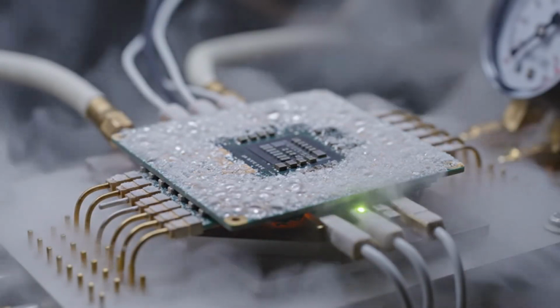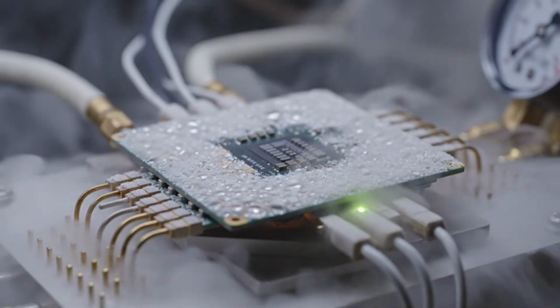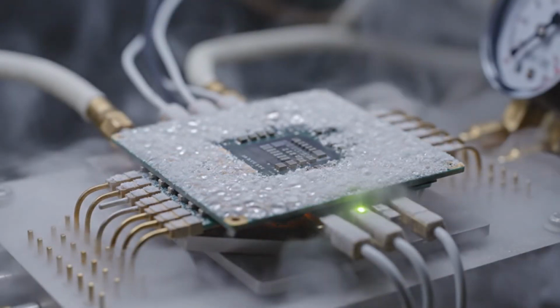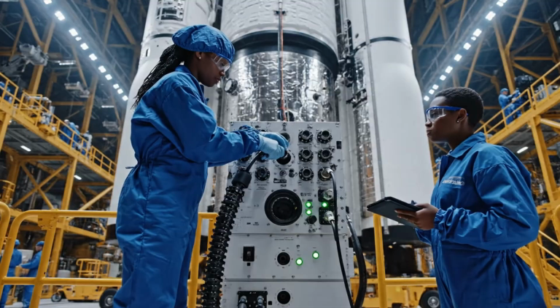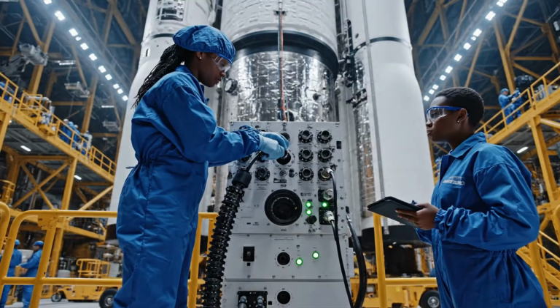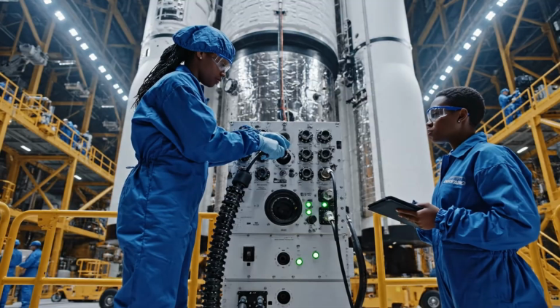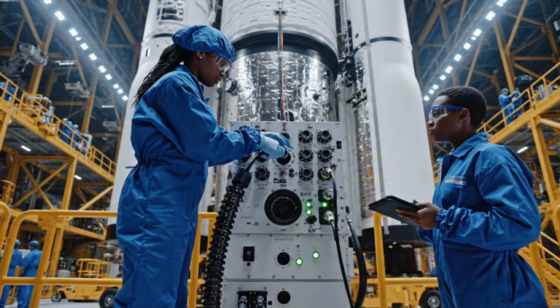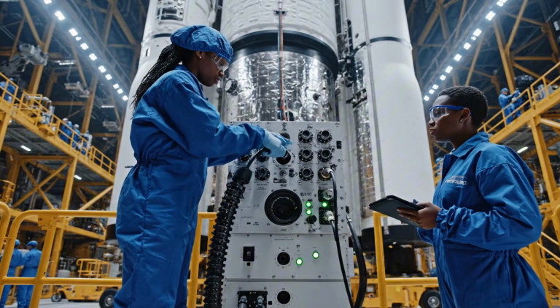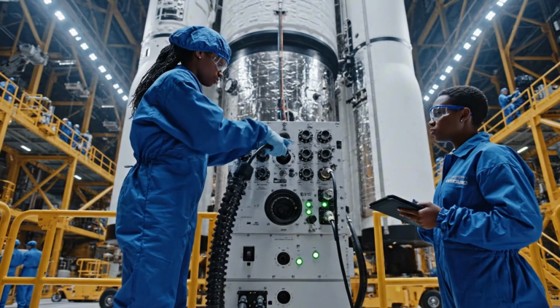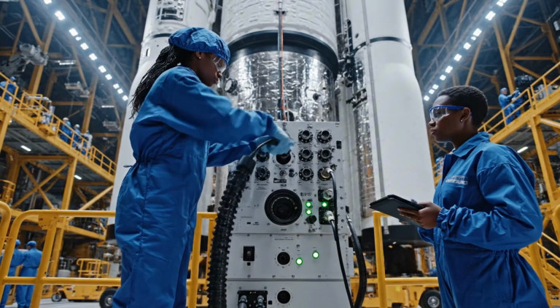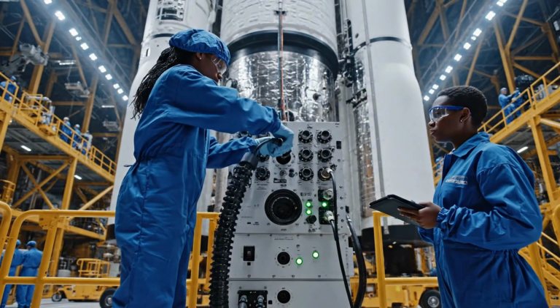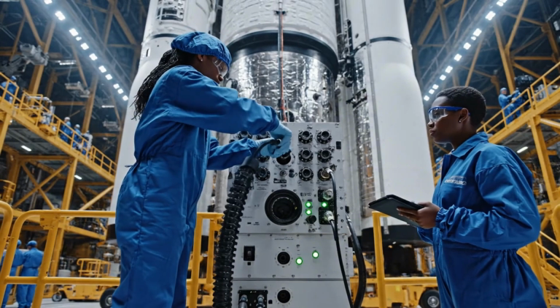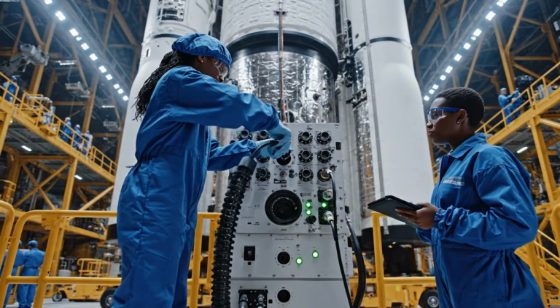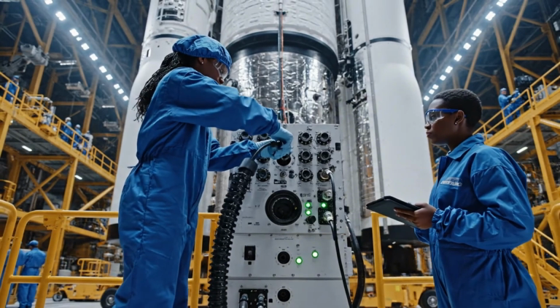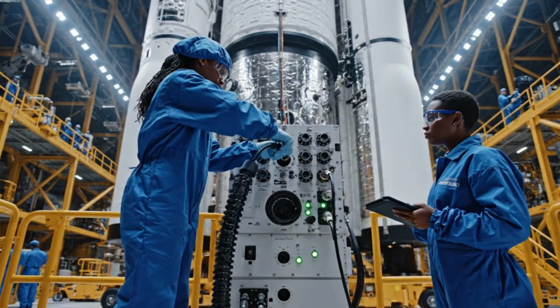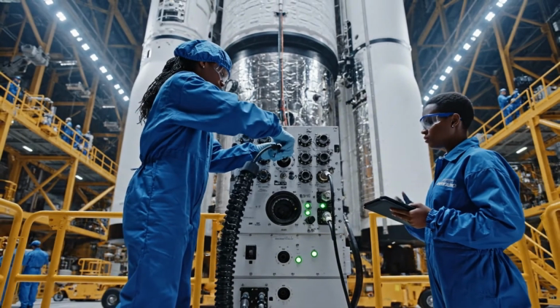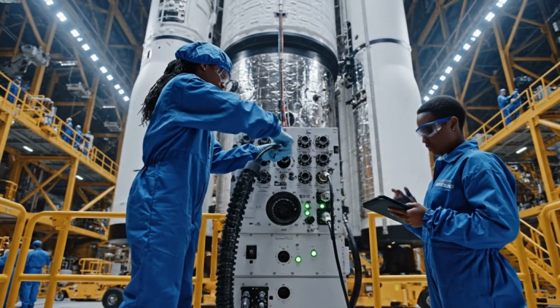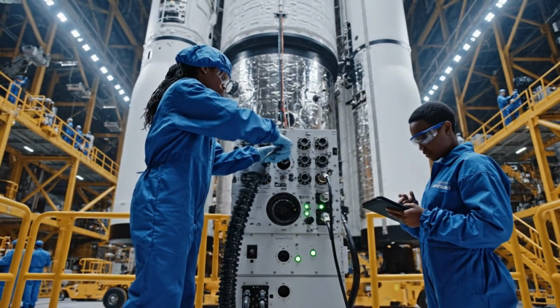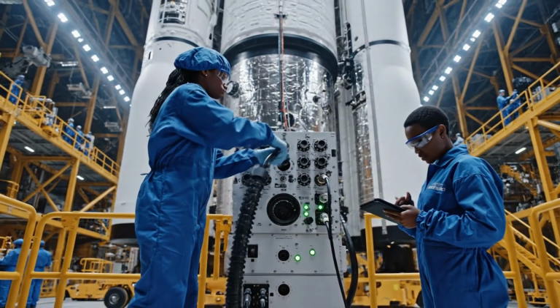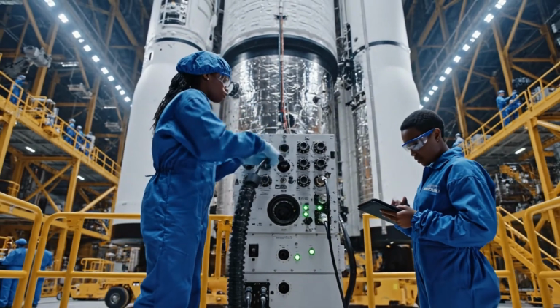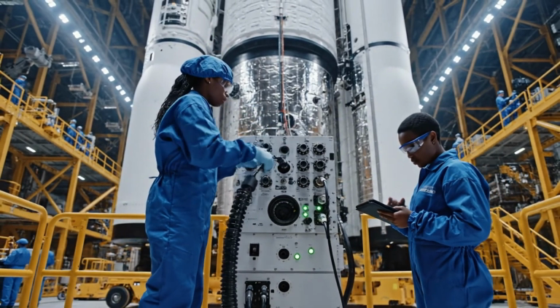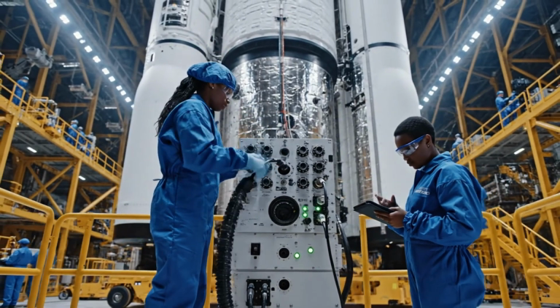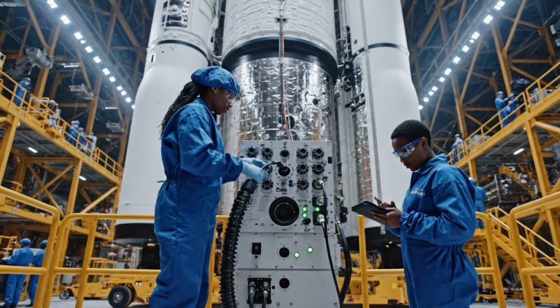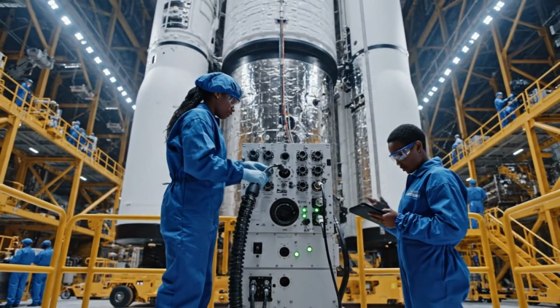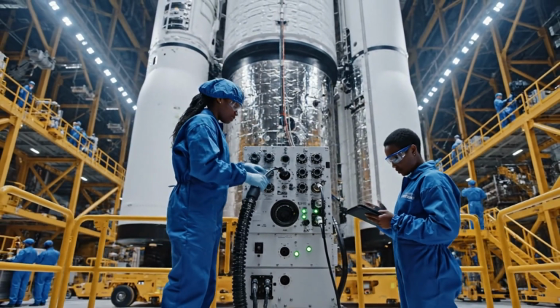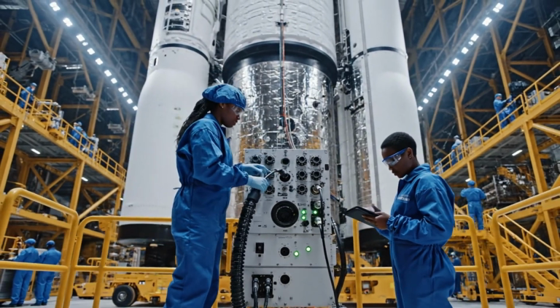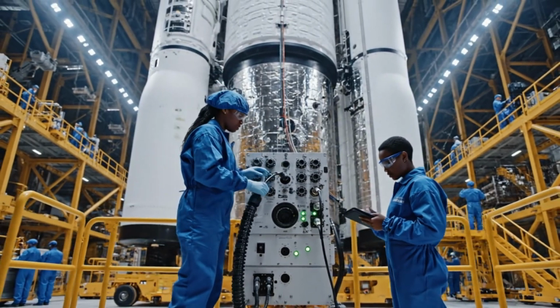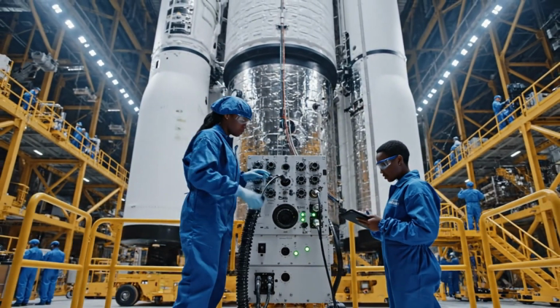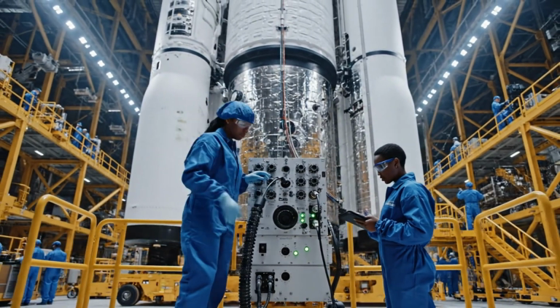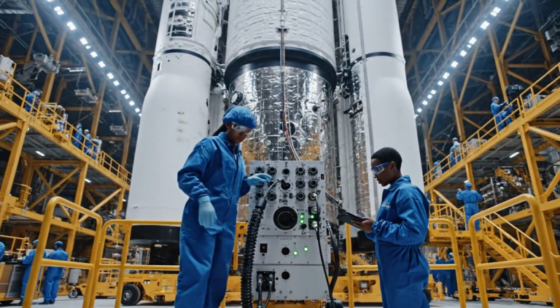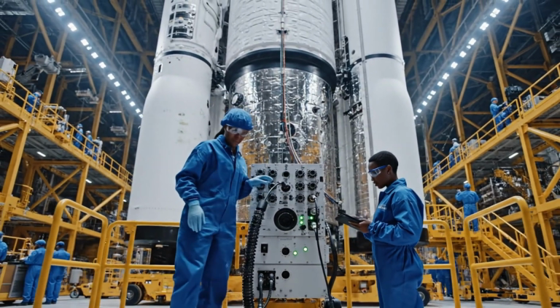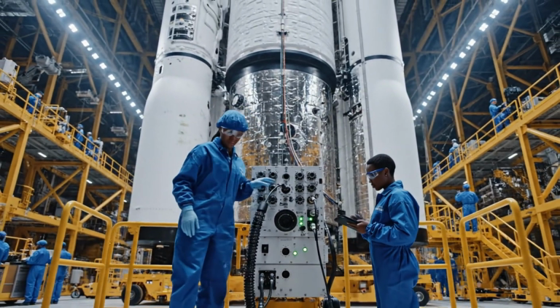We have full telemetry lock. How are the flow sensors looking? All greens across the board, connection stable.